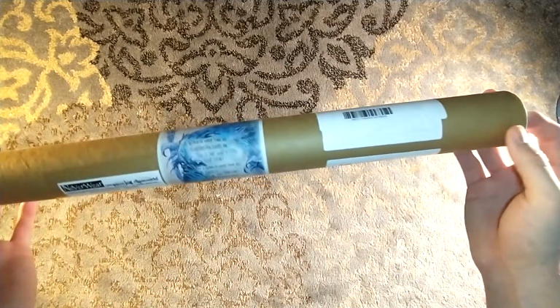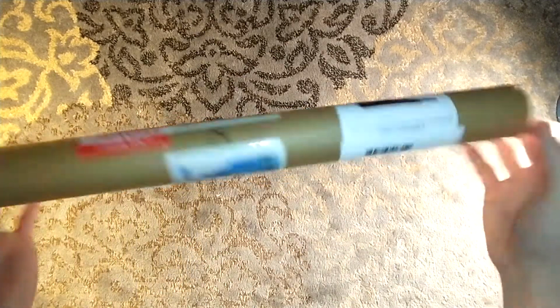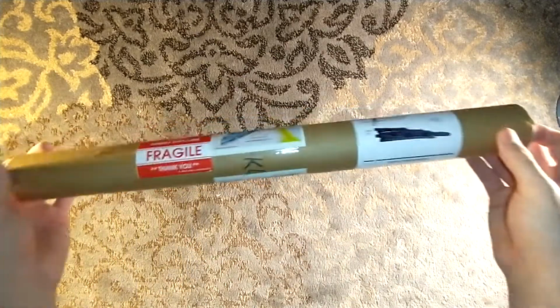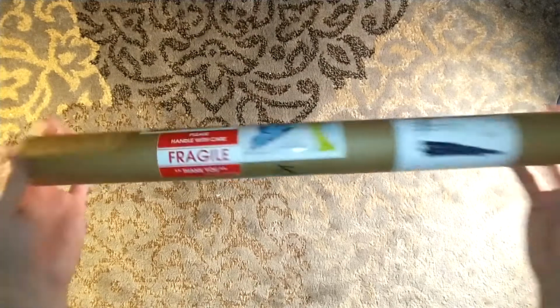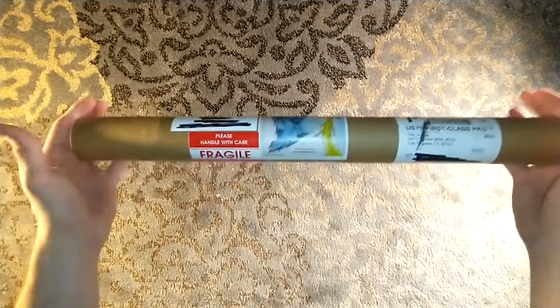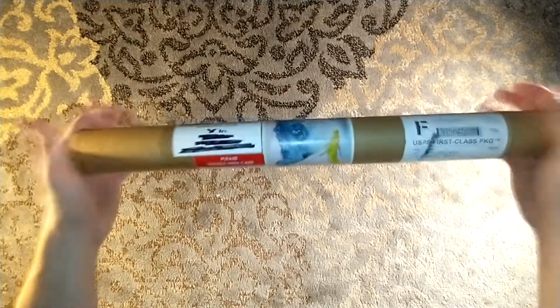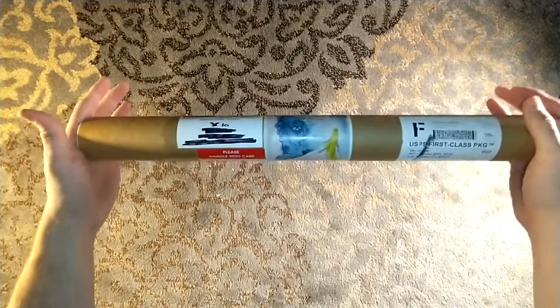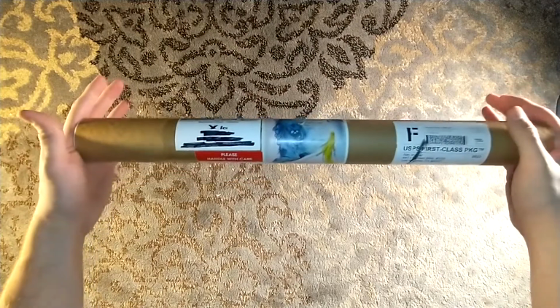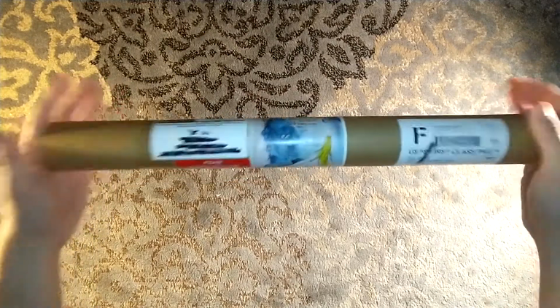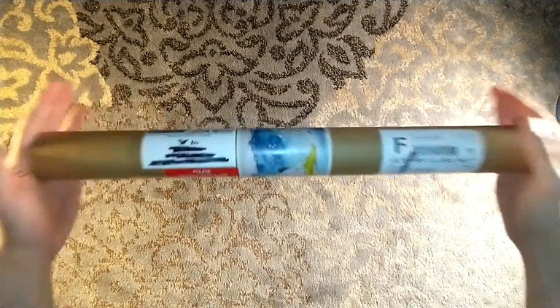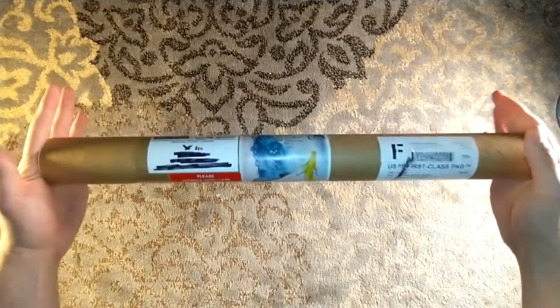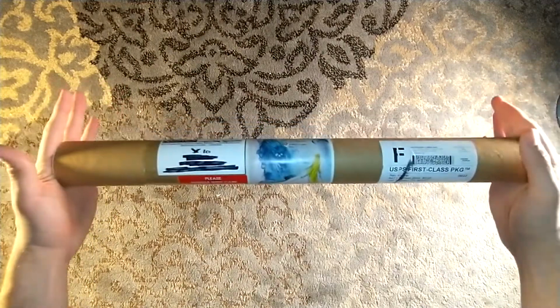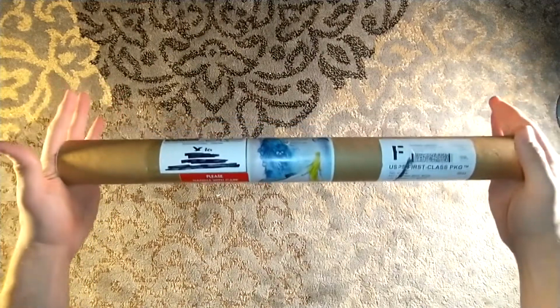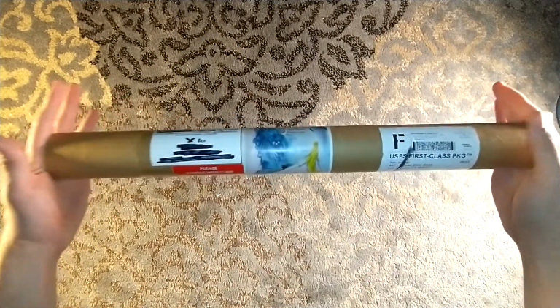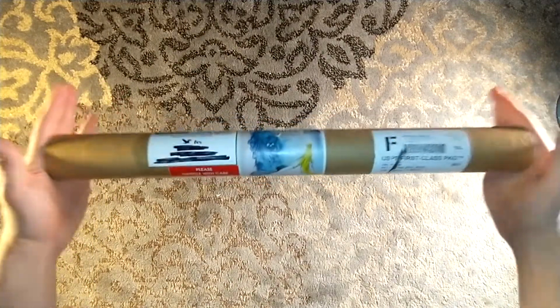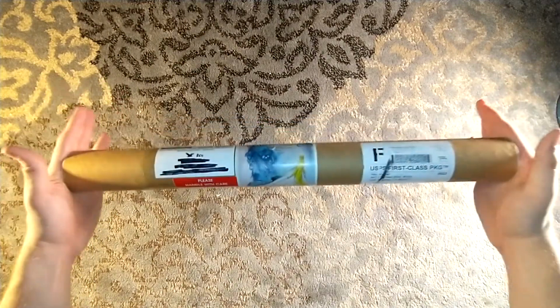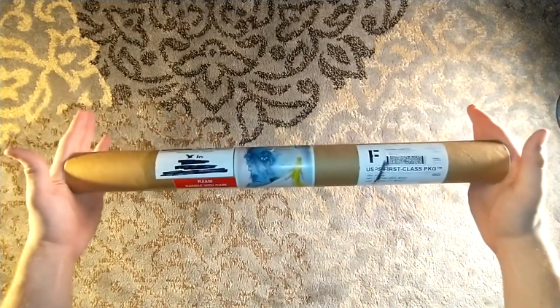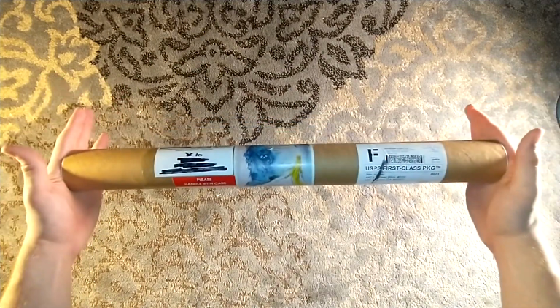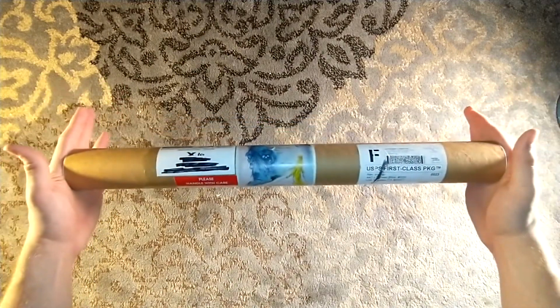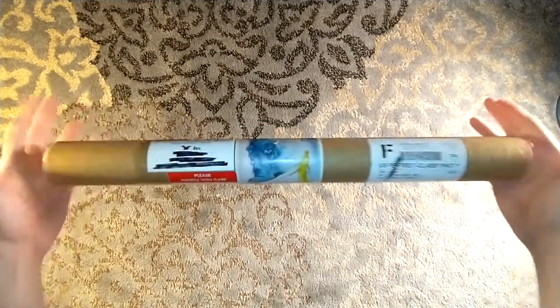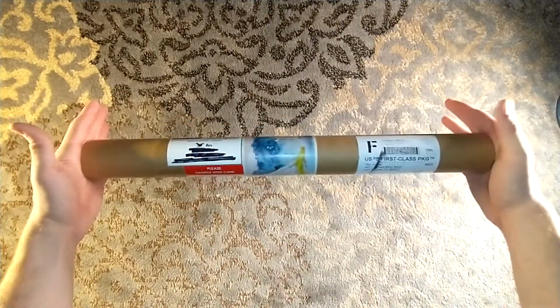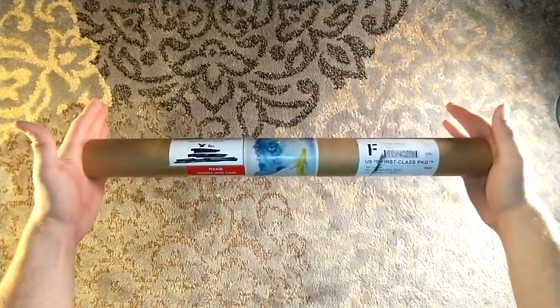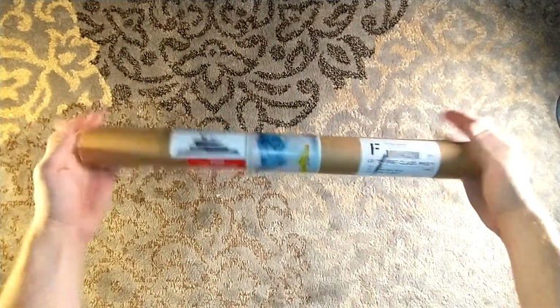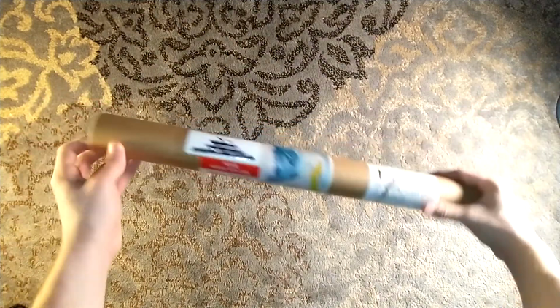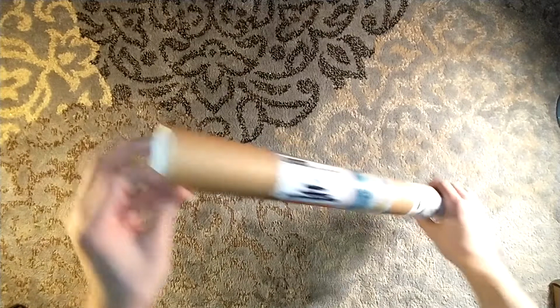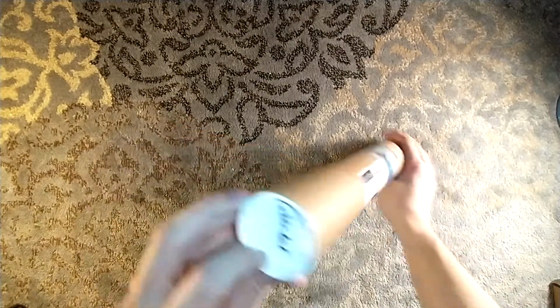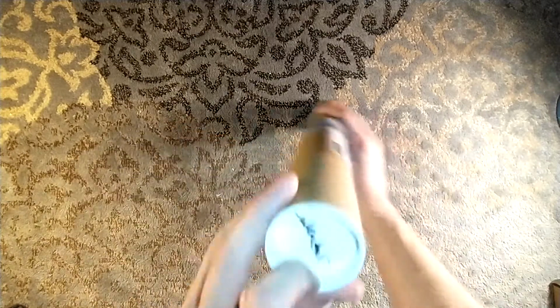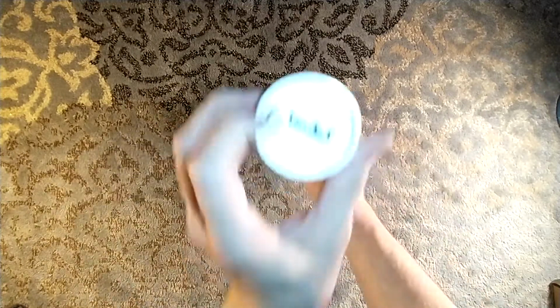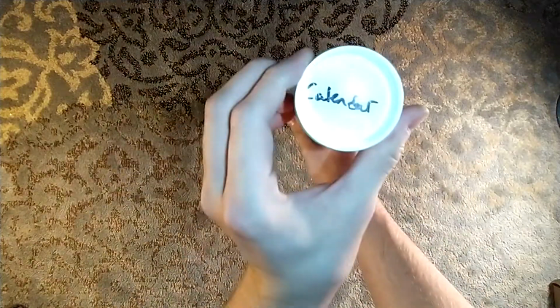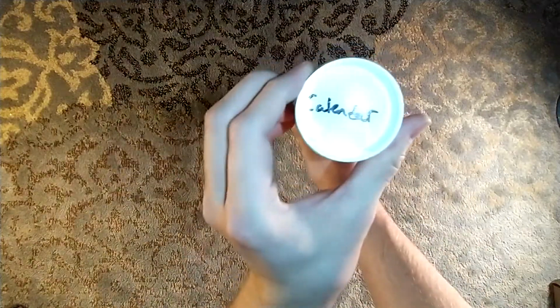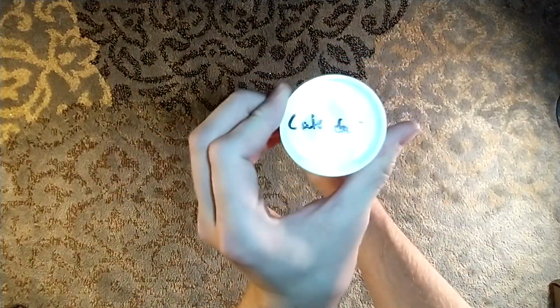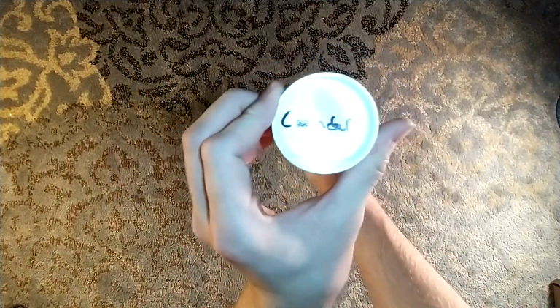As I said in the last Neverwhere unboxing, I had another package coming on the way. This is that package, in a nice little tube, marked calendar.